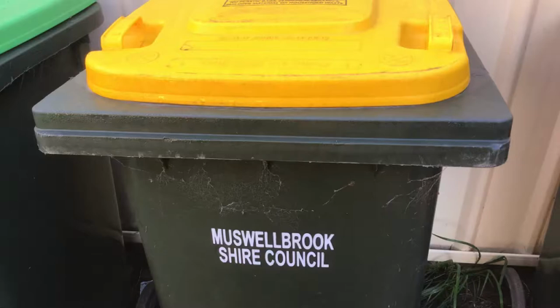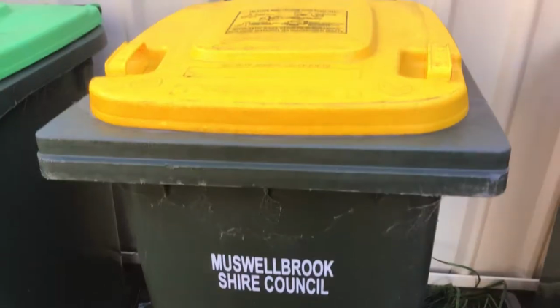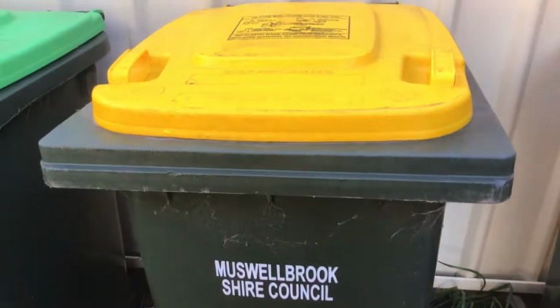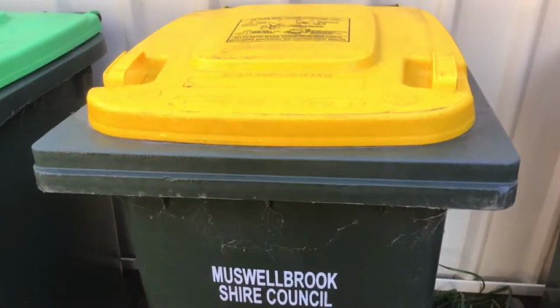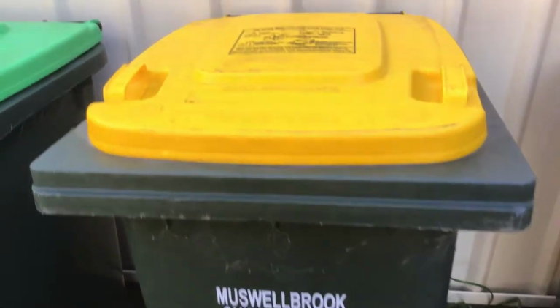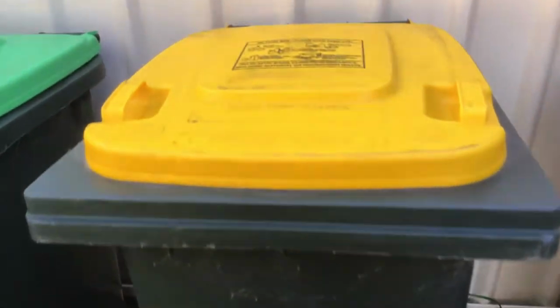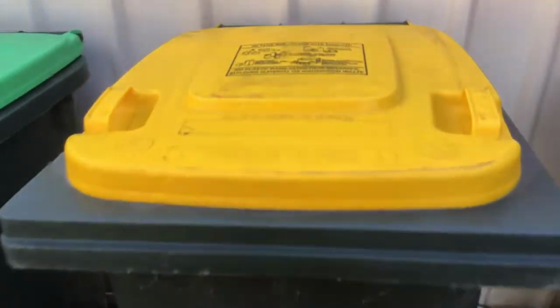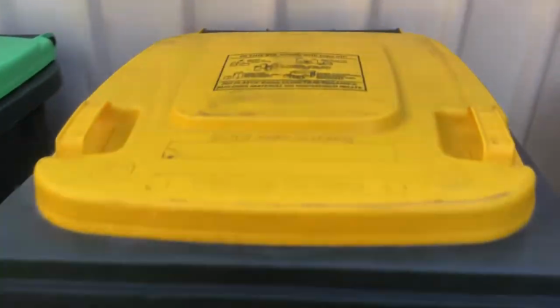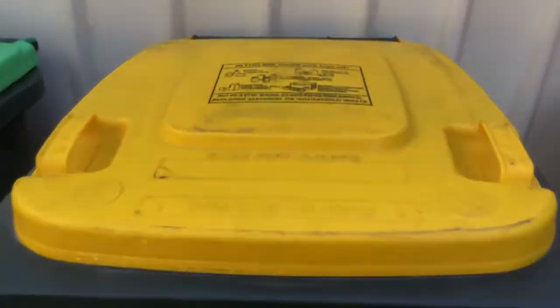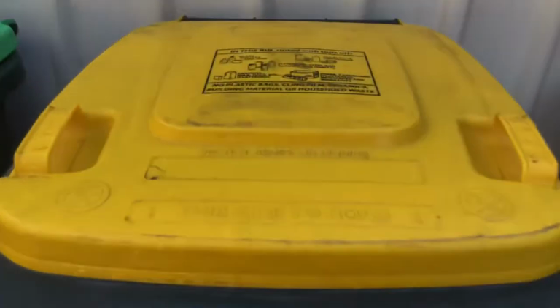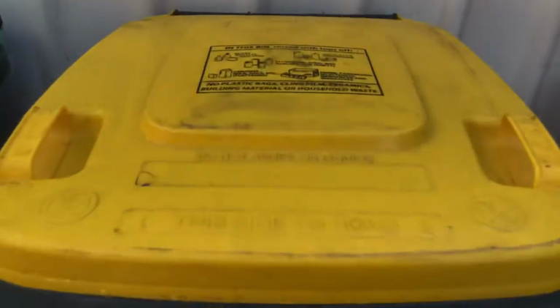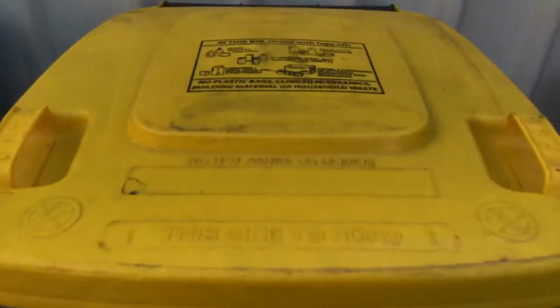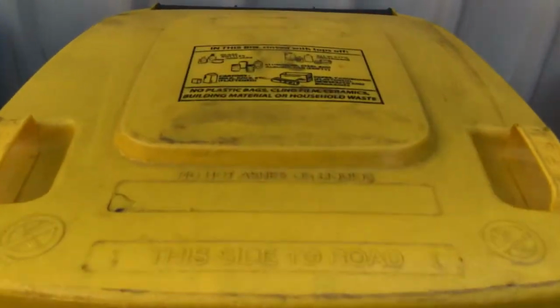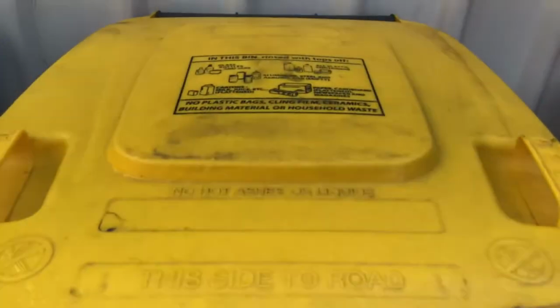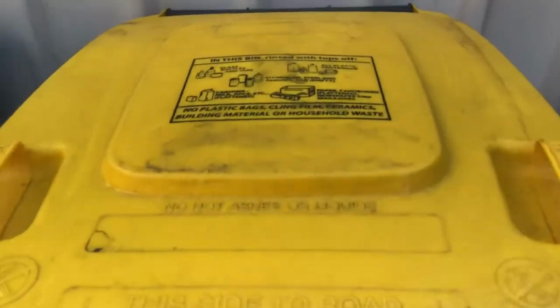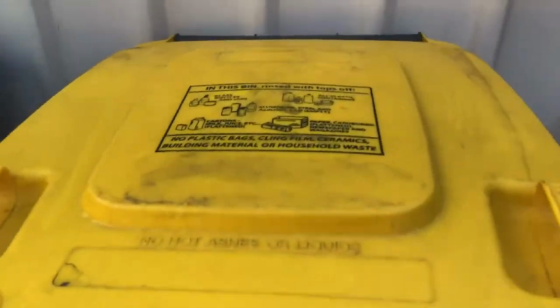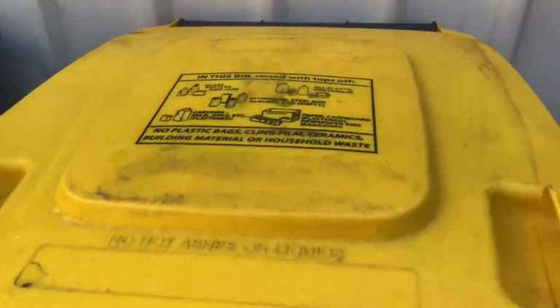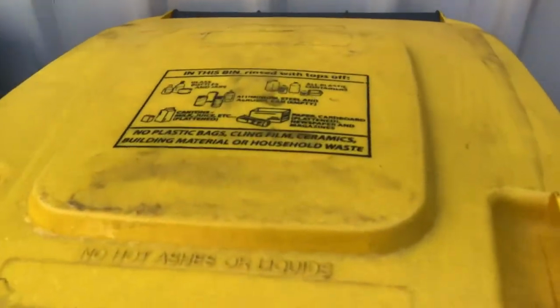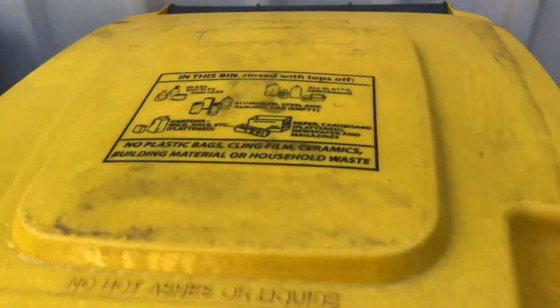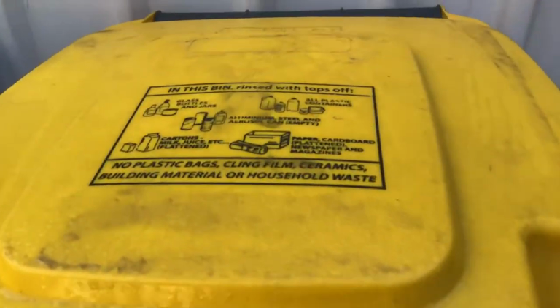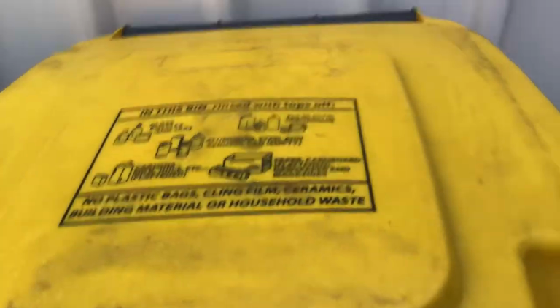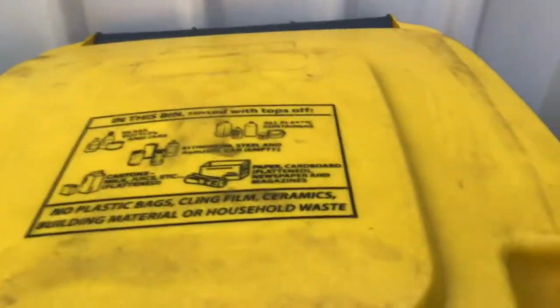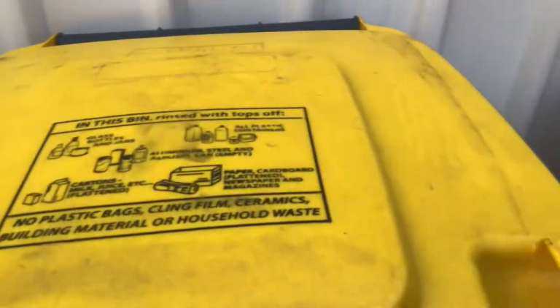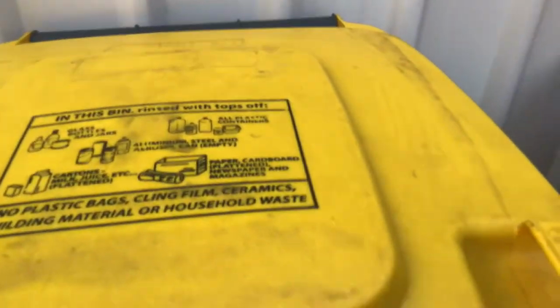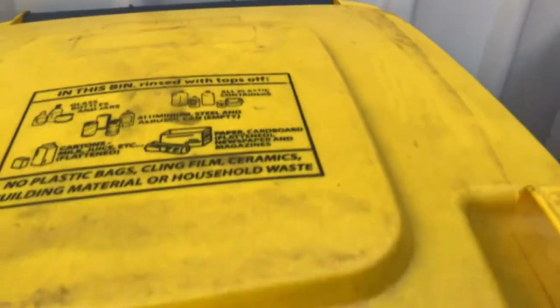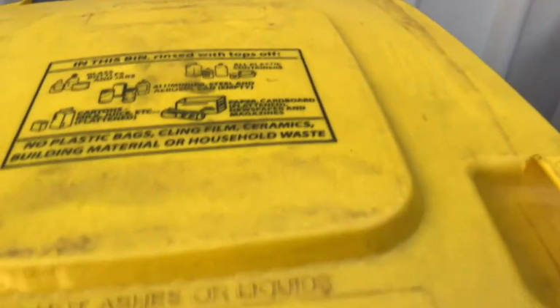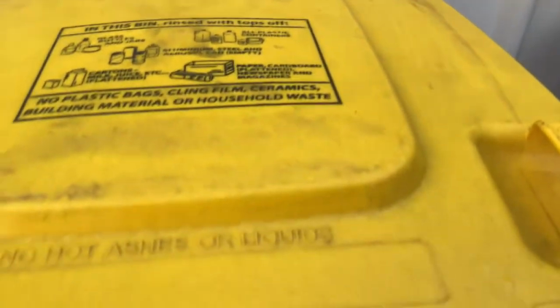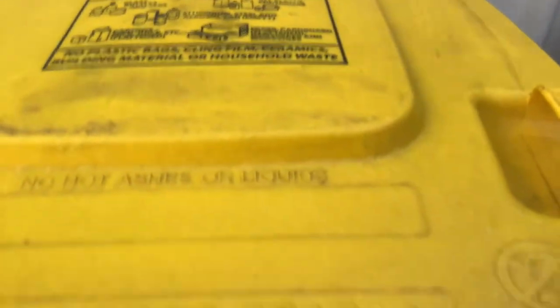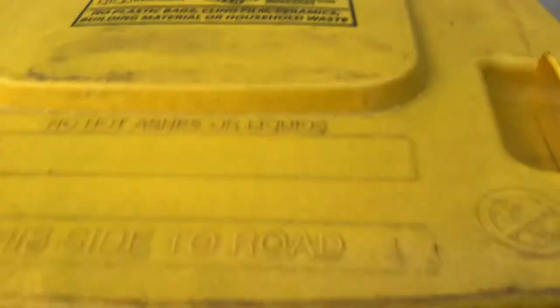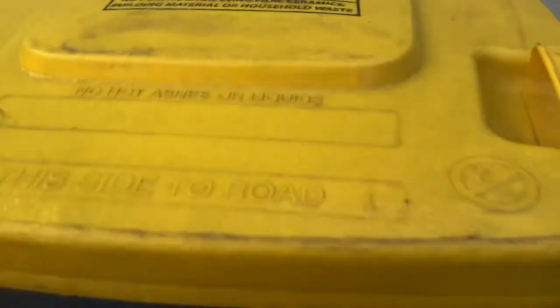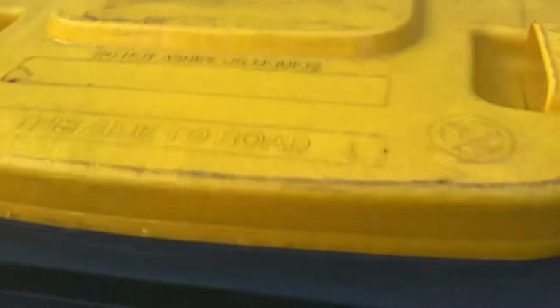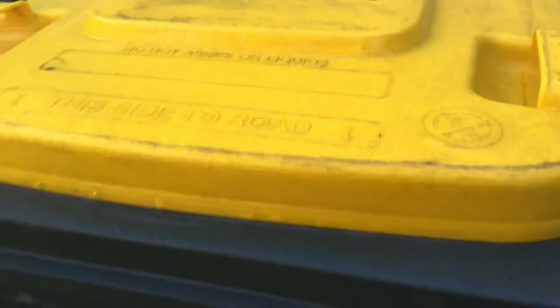Hey guys, I'm back again. I'm just going to film and show you my recycling bin.